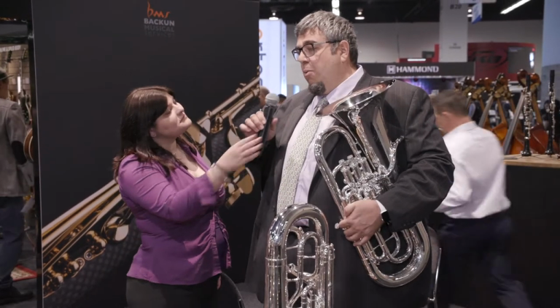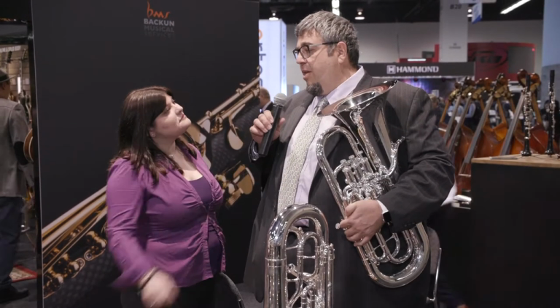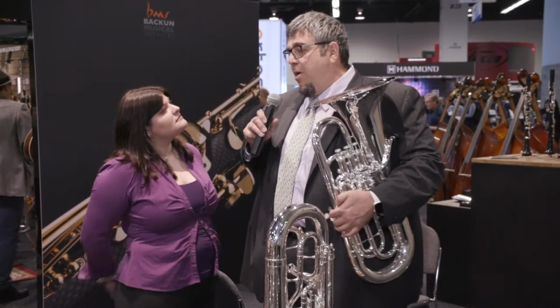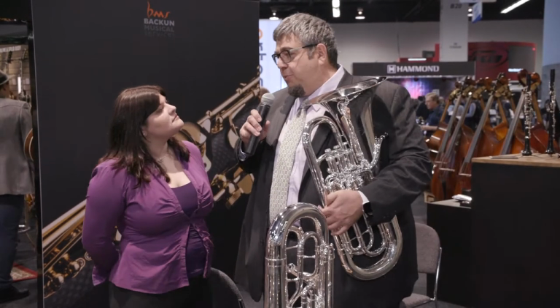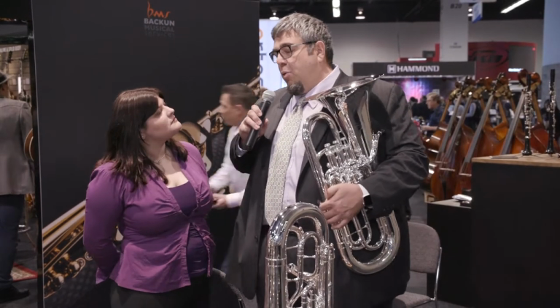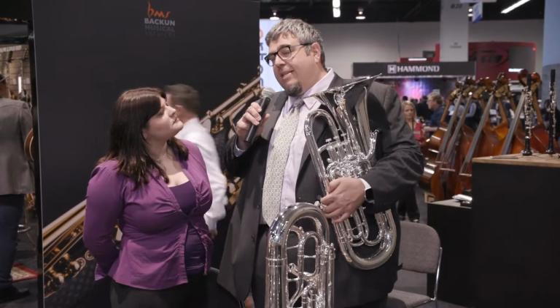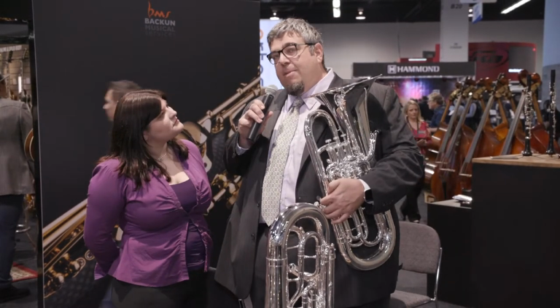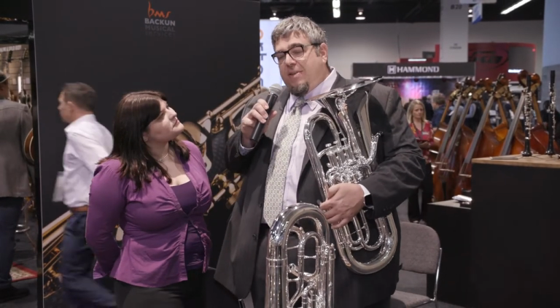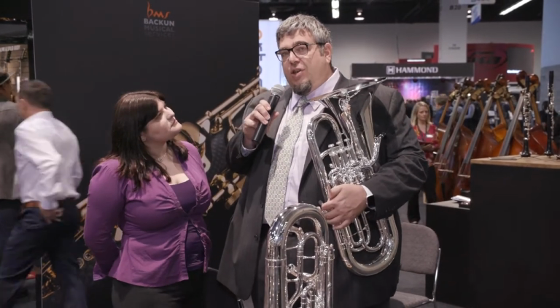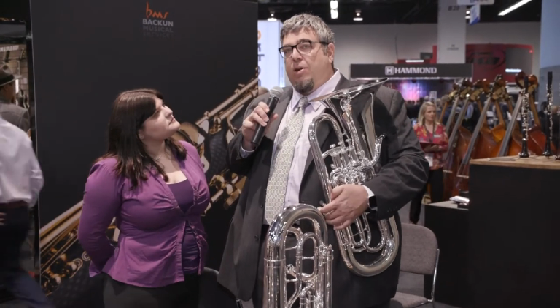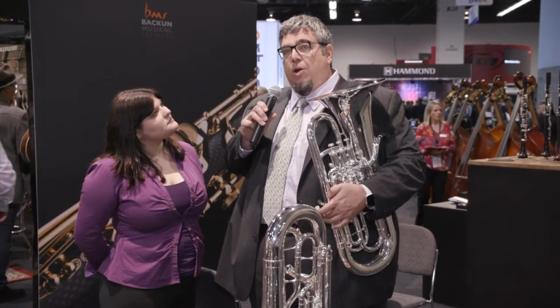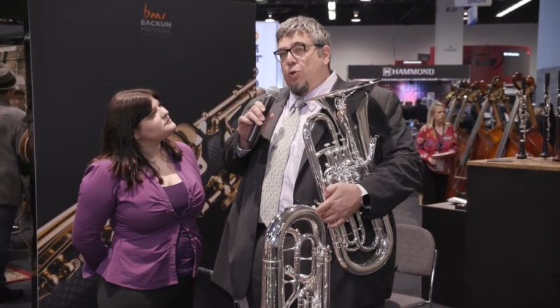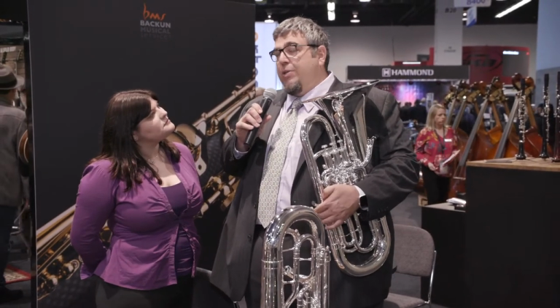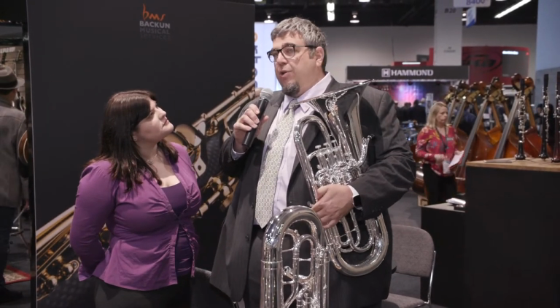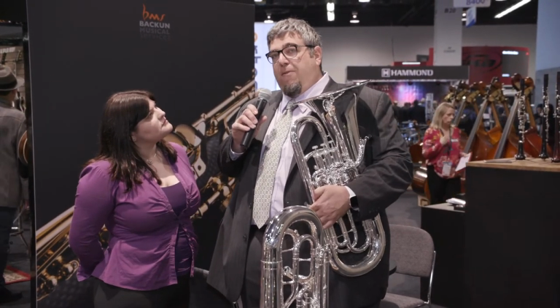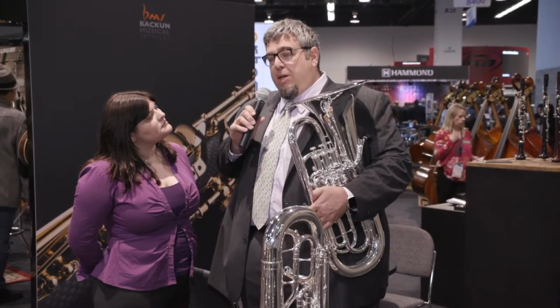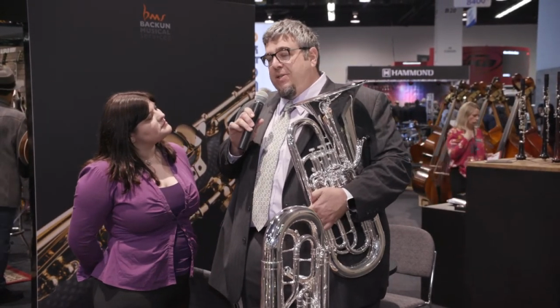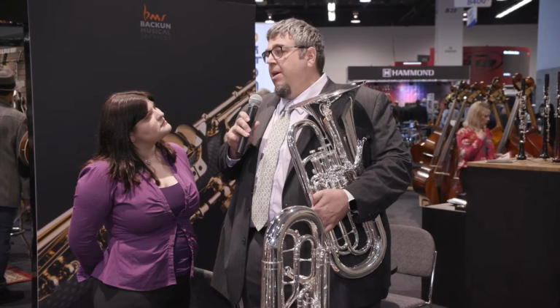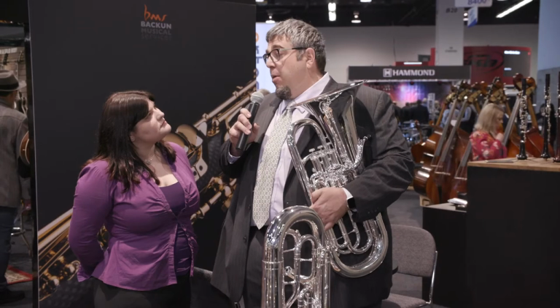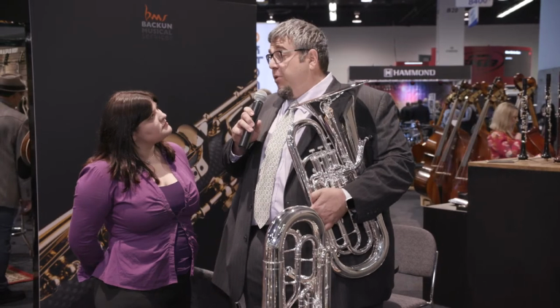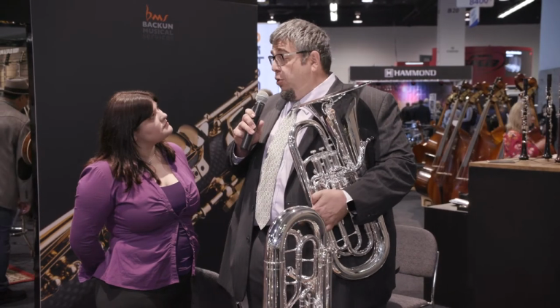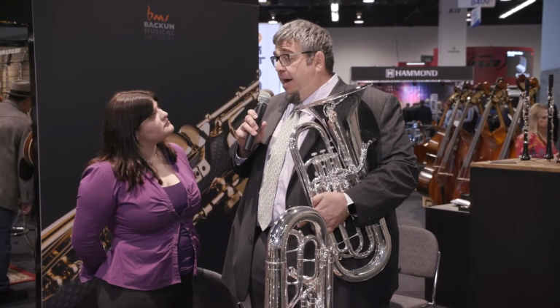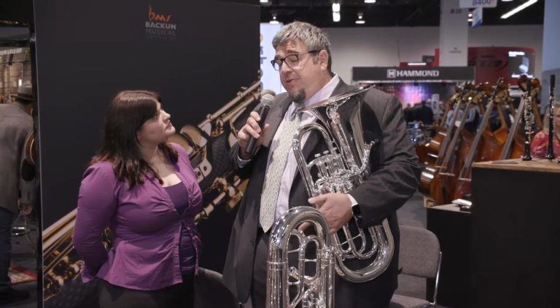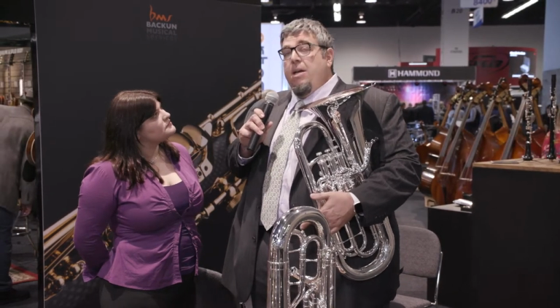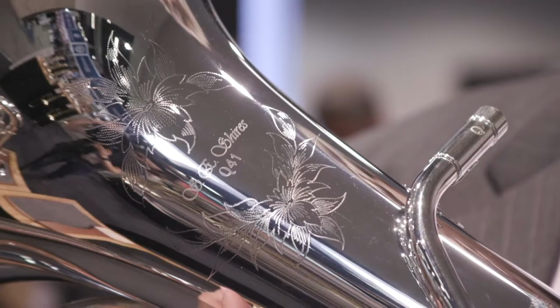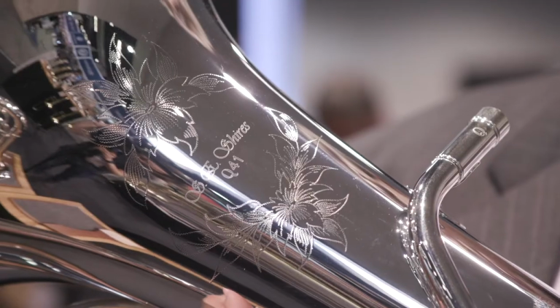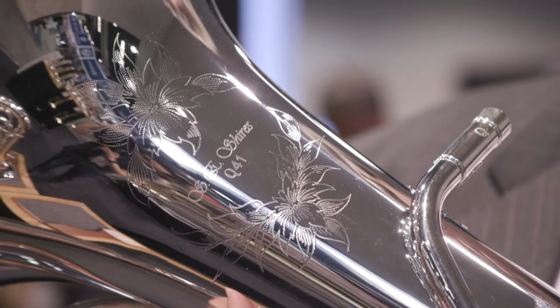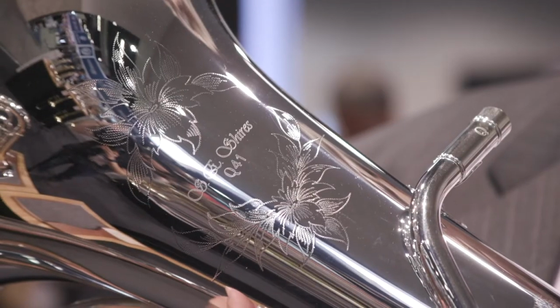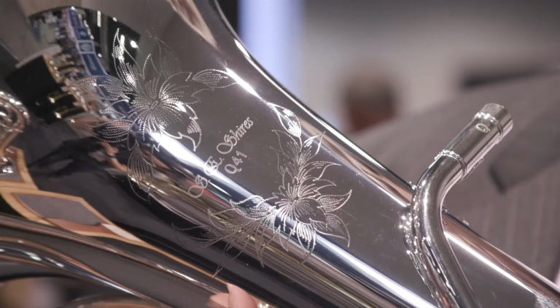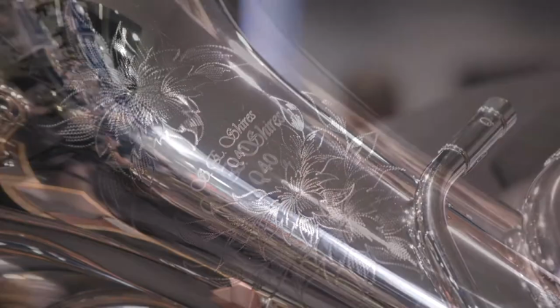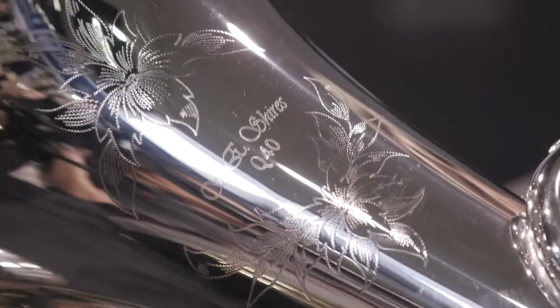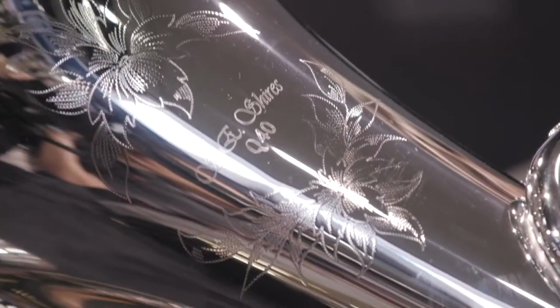One of the products we're really excited about this year is our new Q-Series Euphoniums. We have two new models, a Q41 and a Q40.